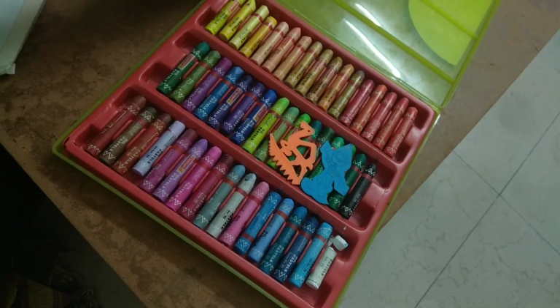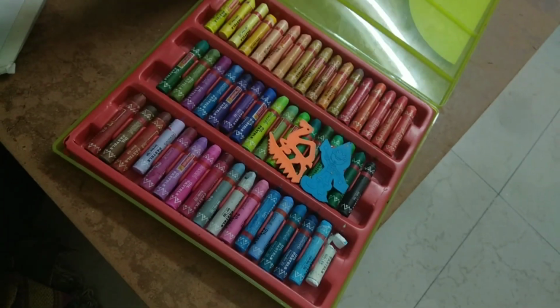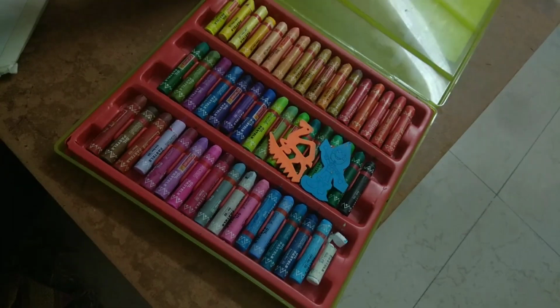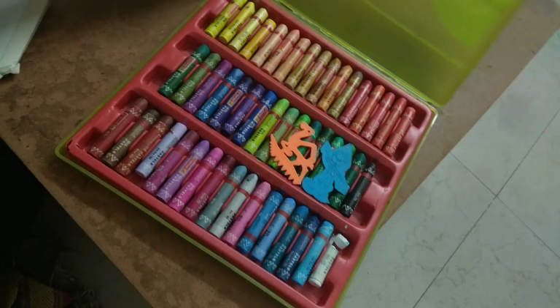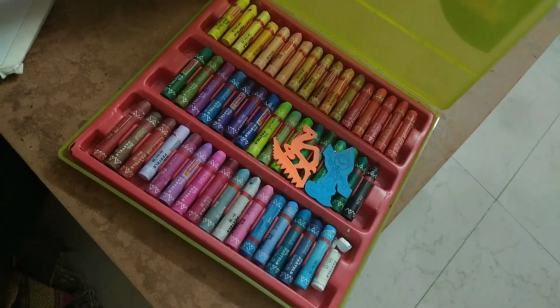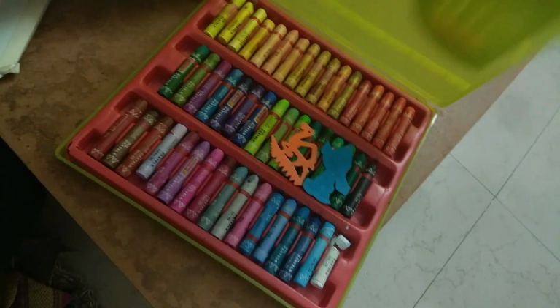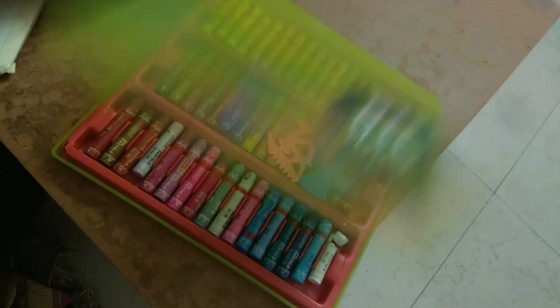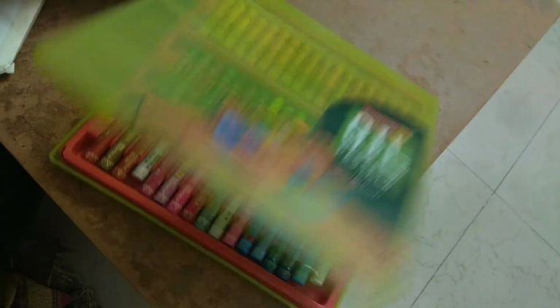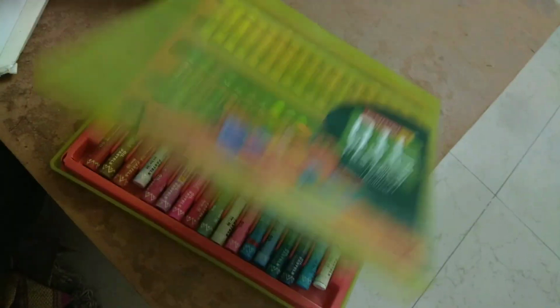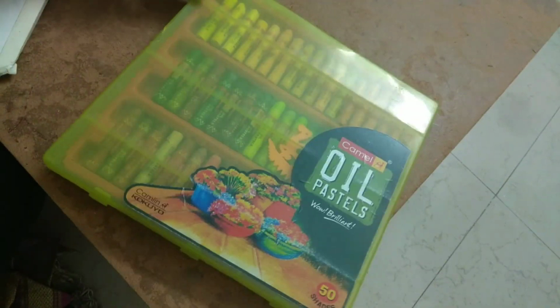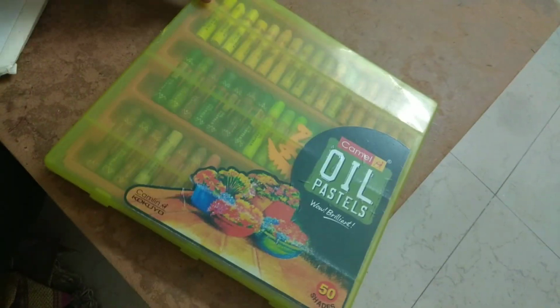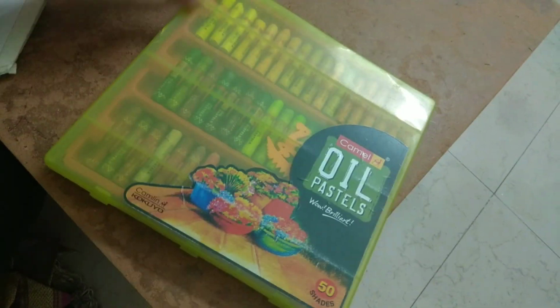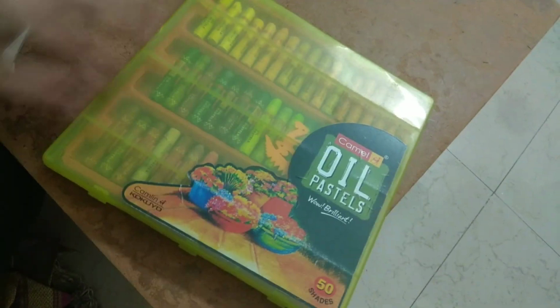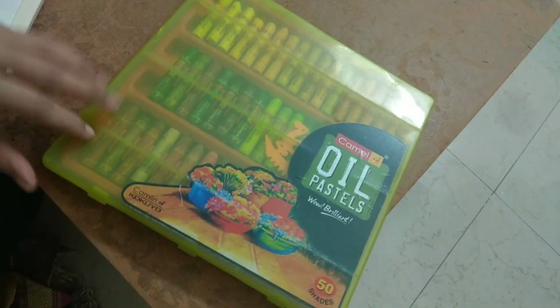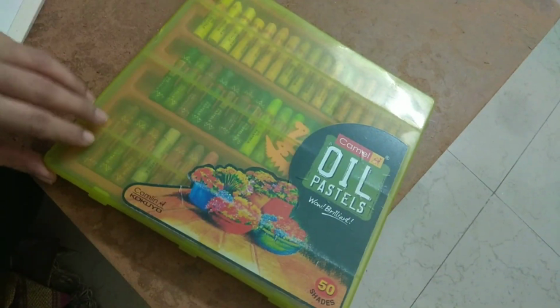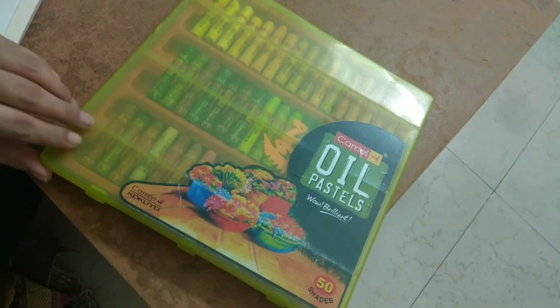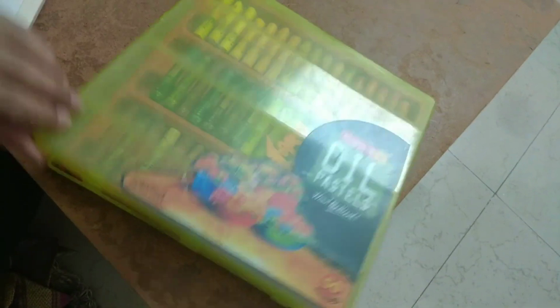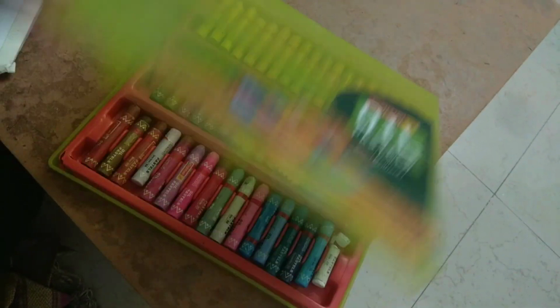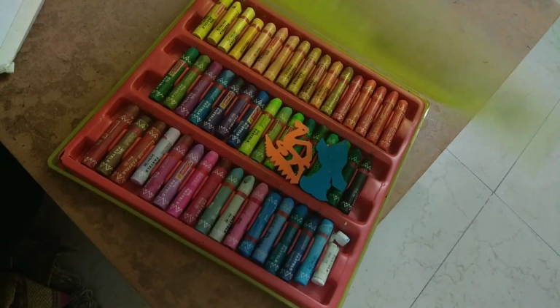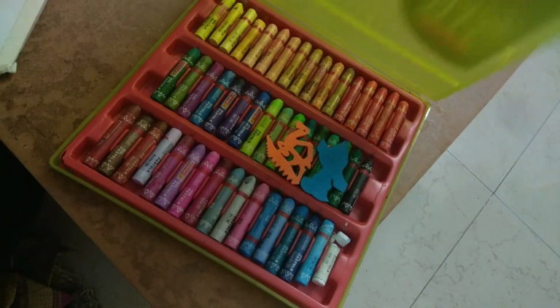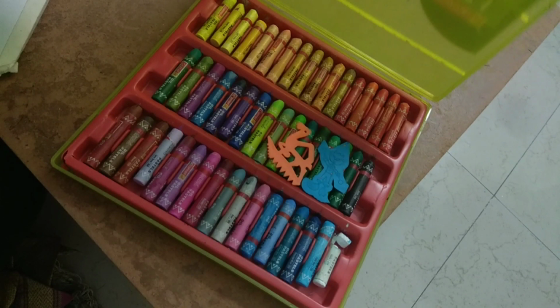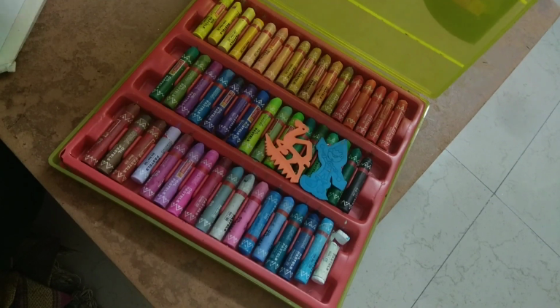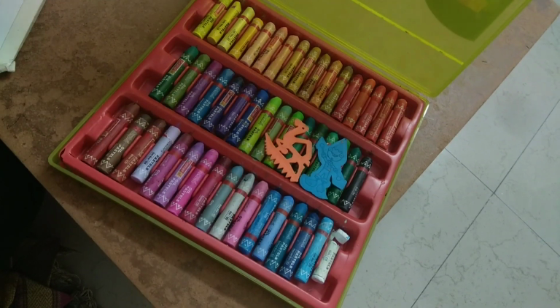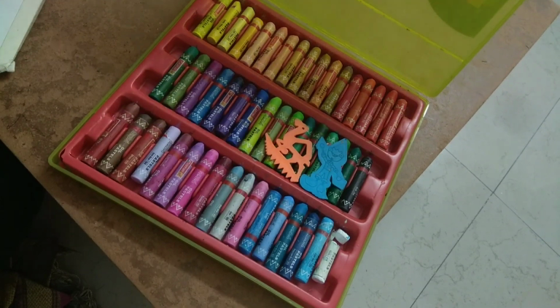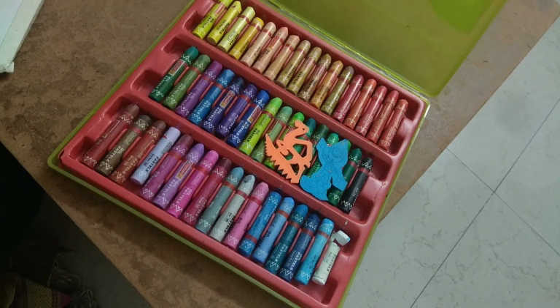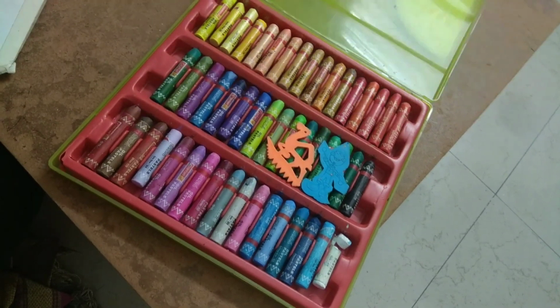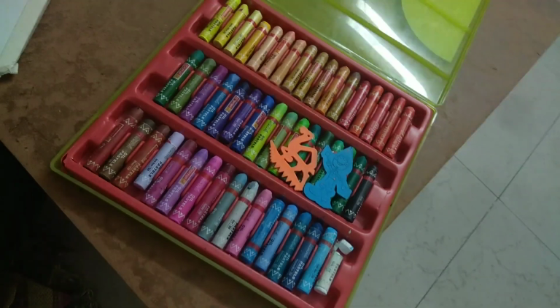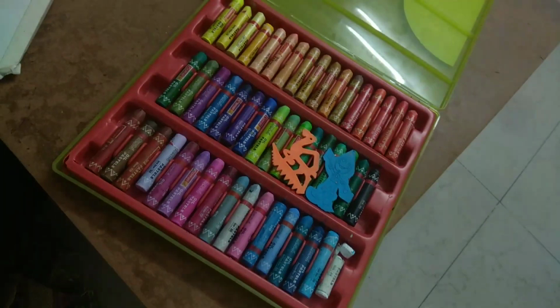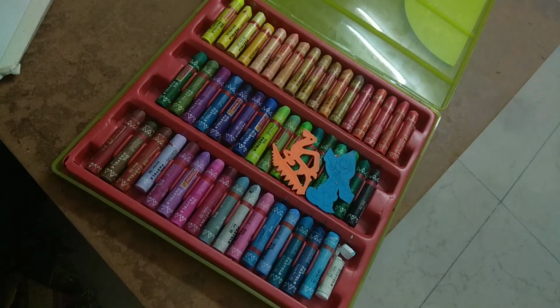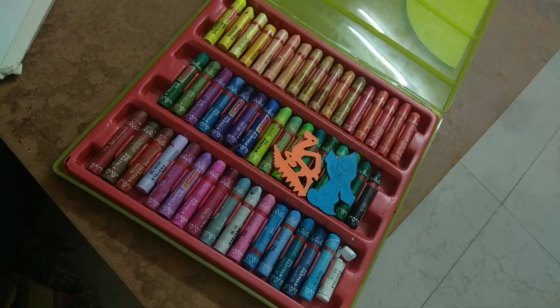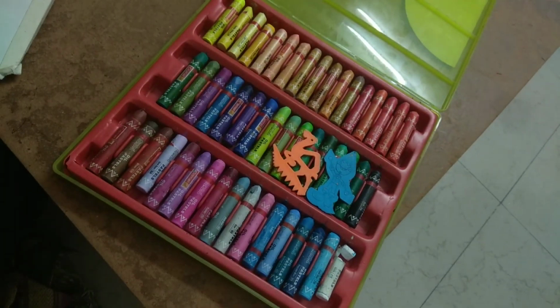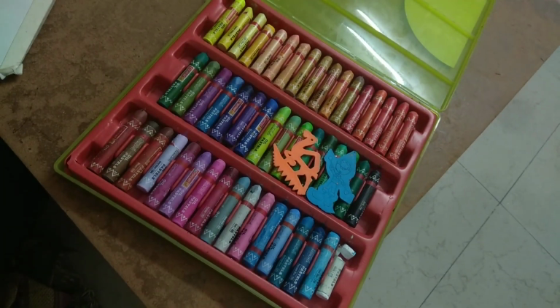This color set I have used — this is oil pastel, this is Camel. Let's start.